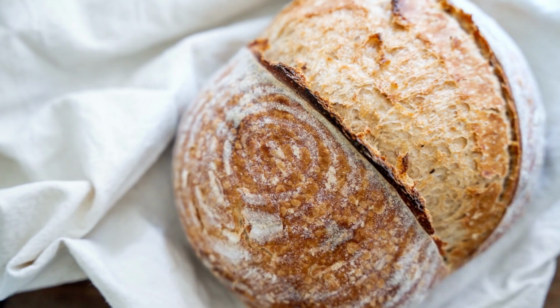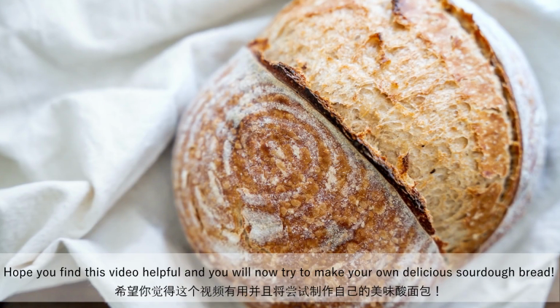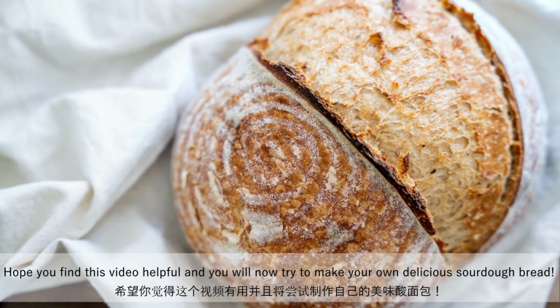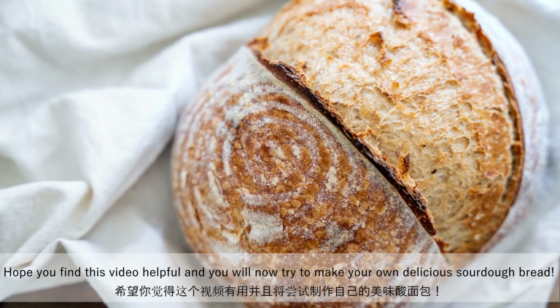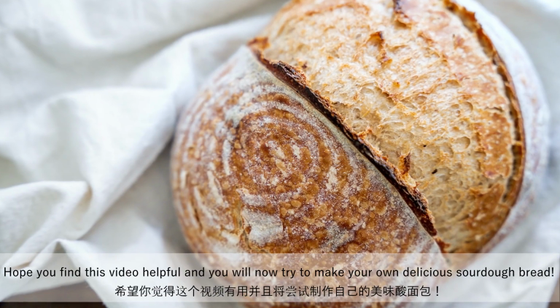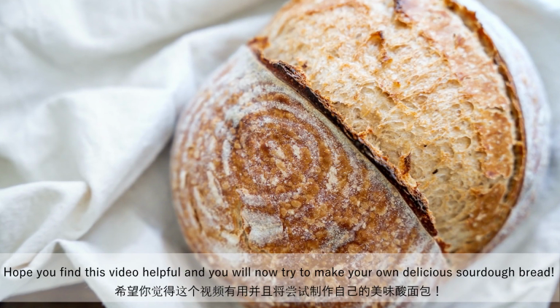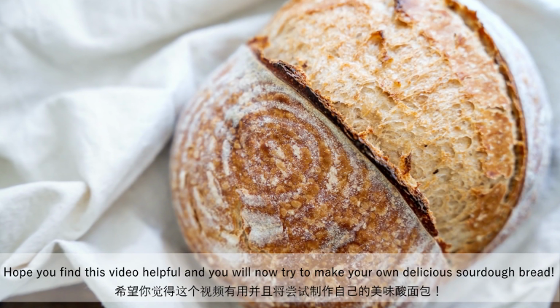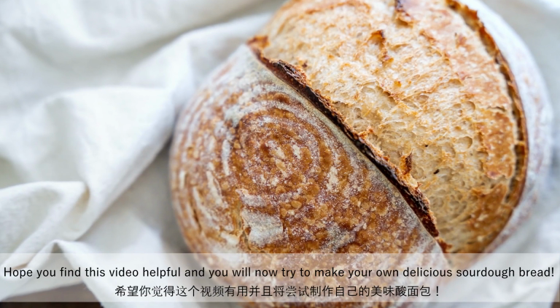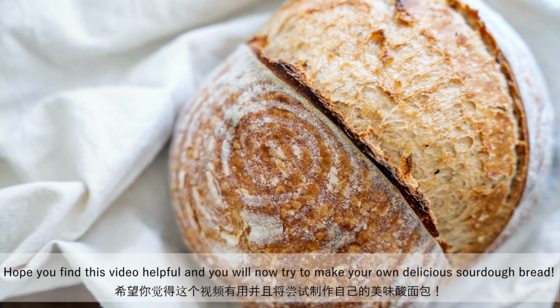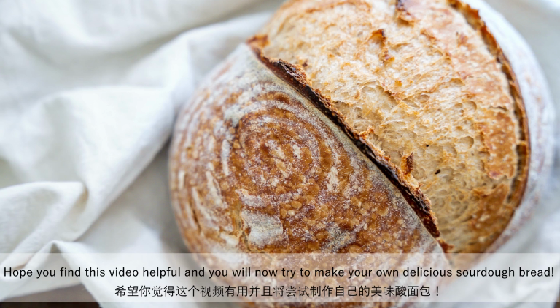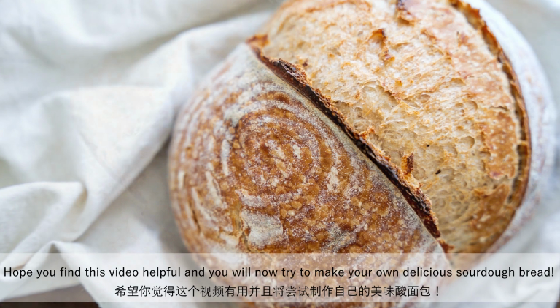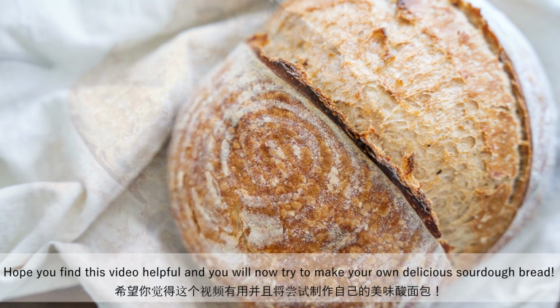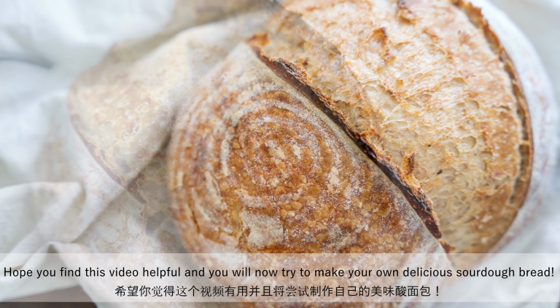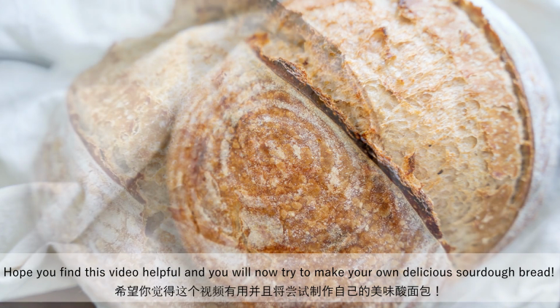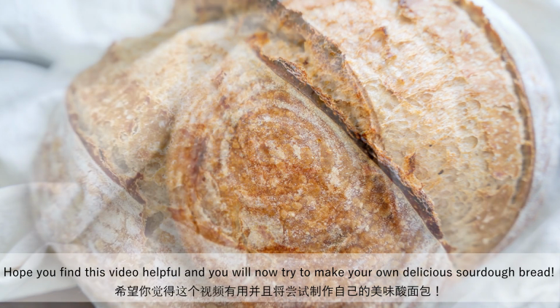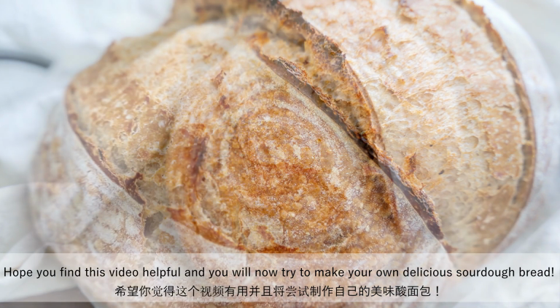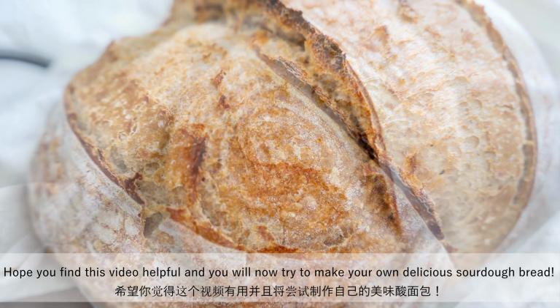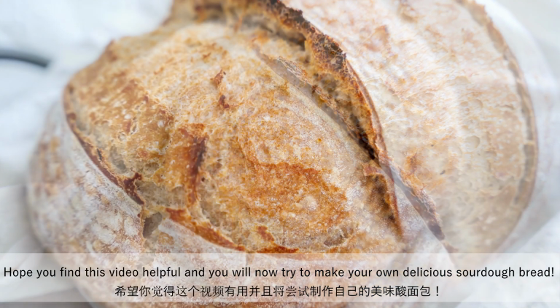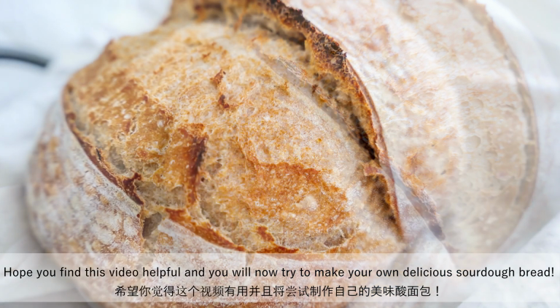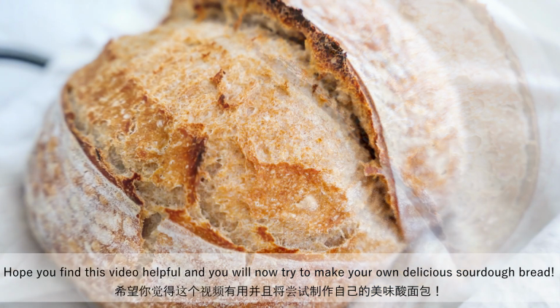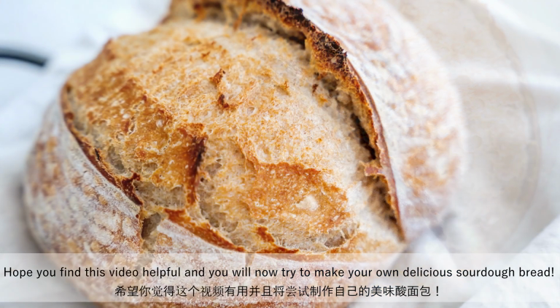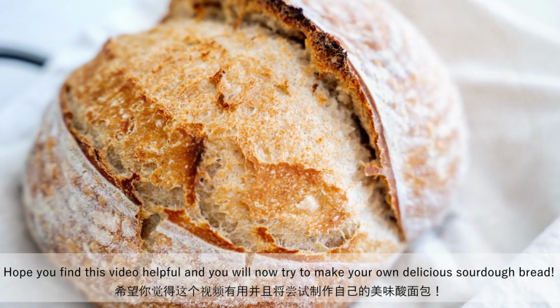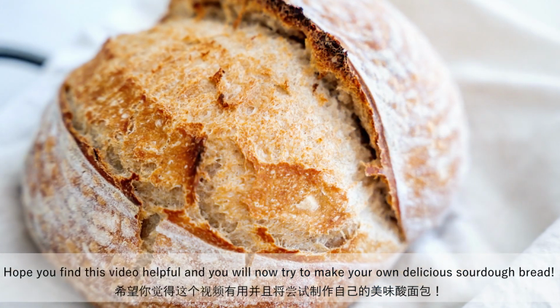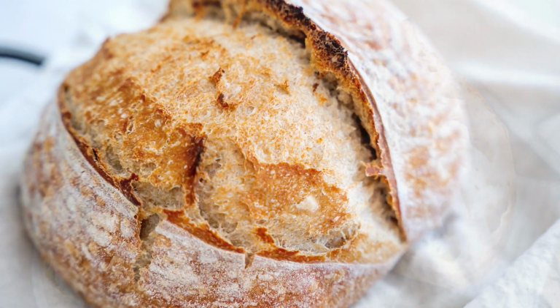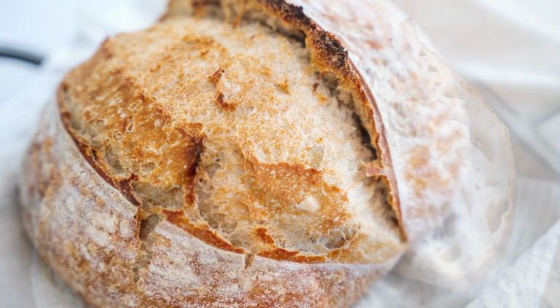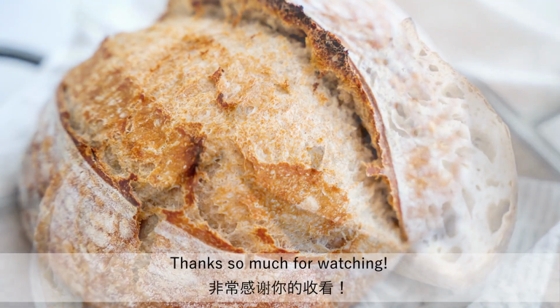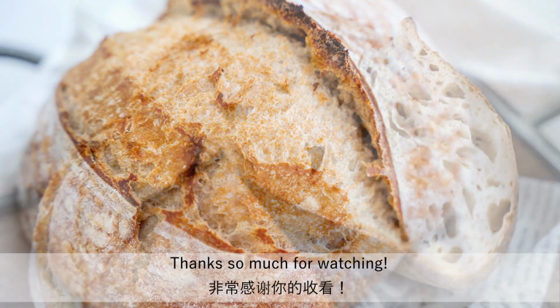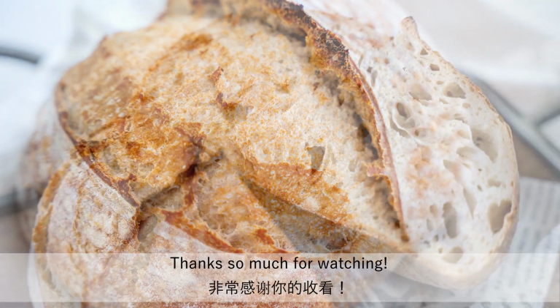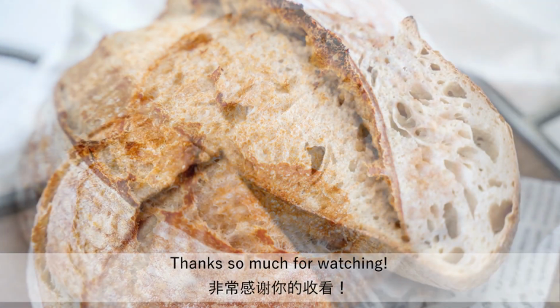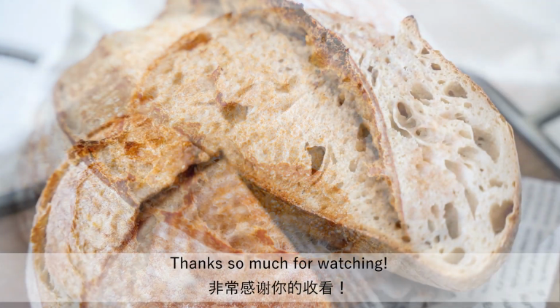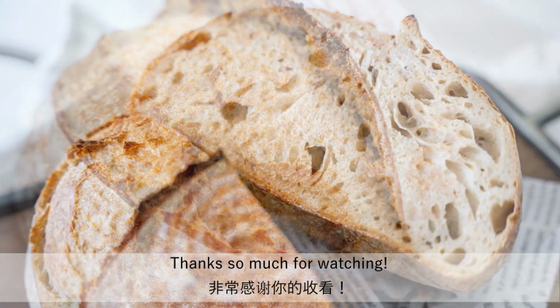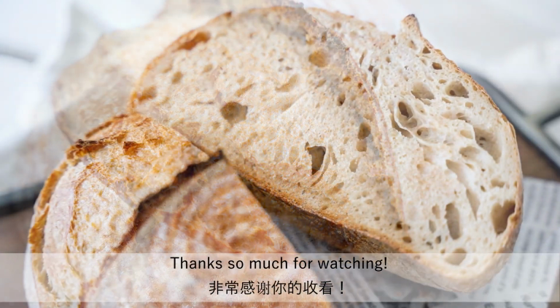Hope you find this video helpful and you will now try to make your own delicious sourdough bread. Thanks so much for watching.